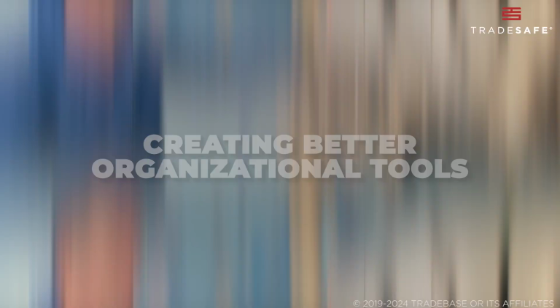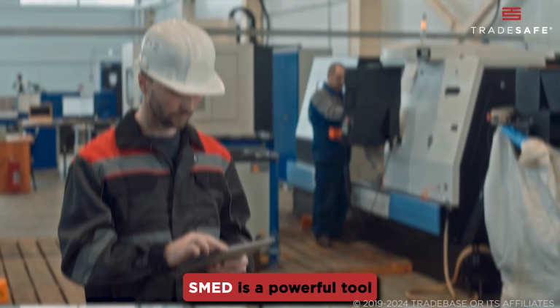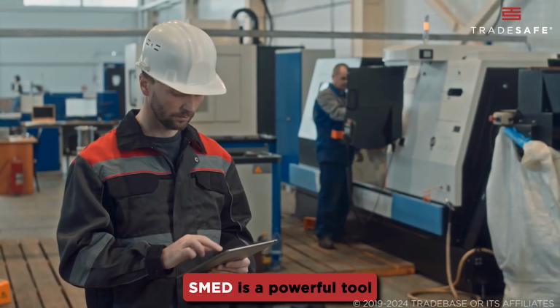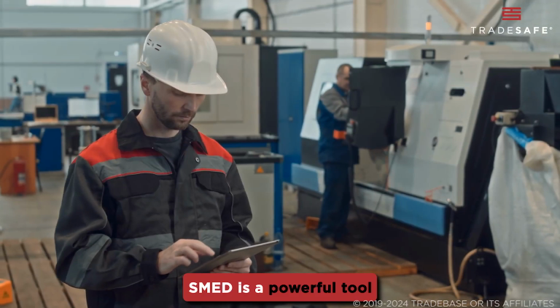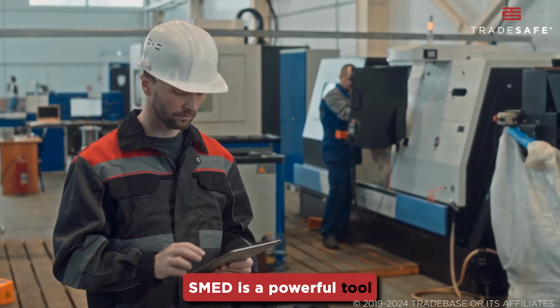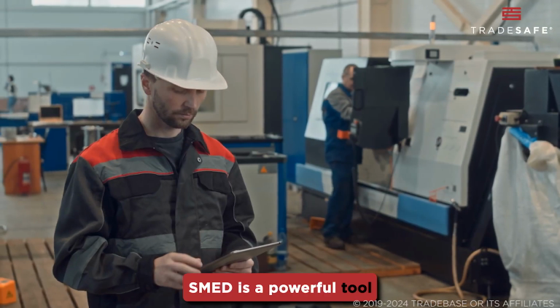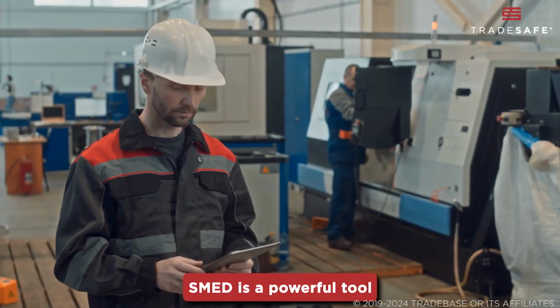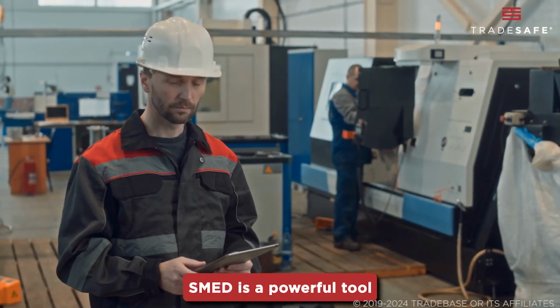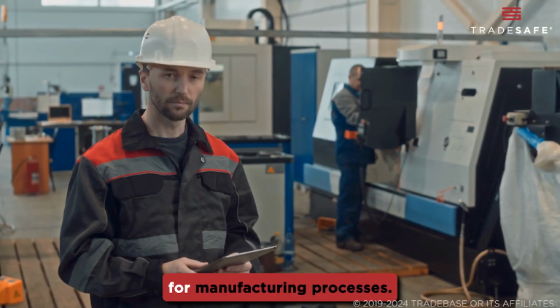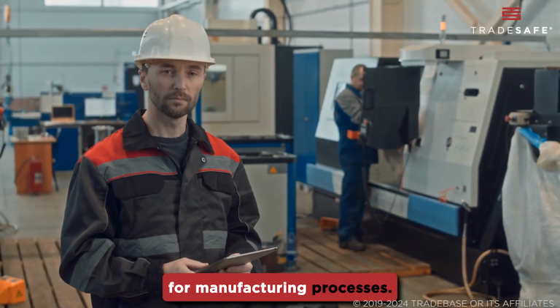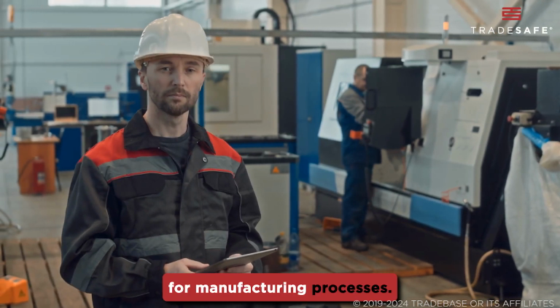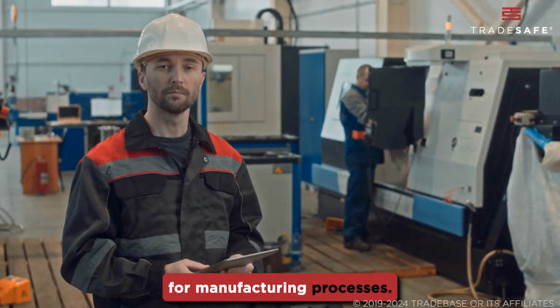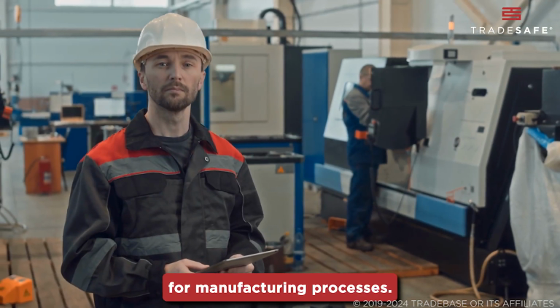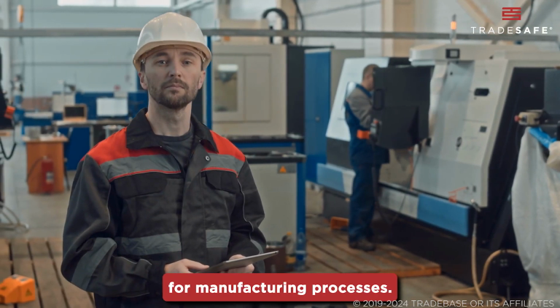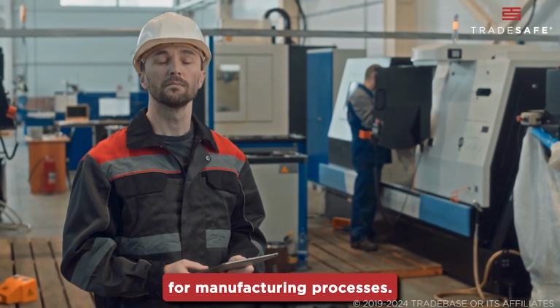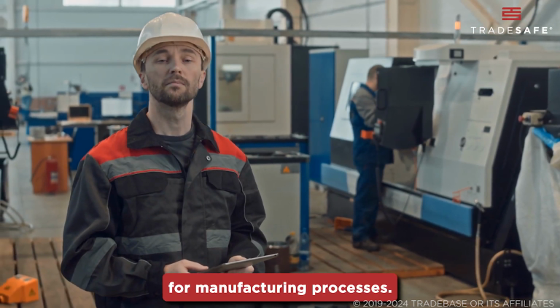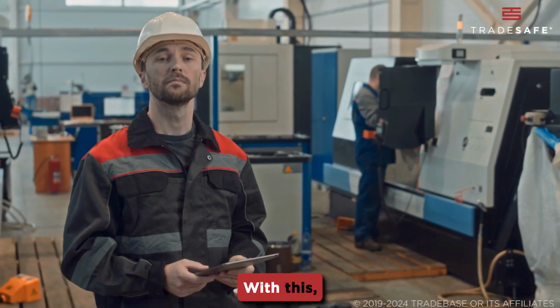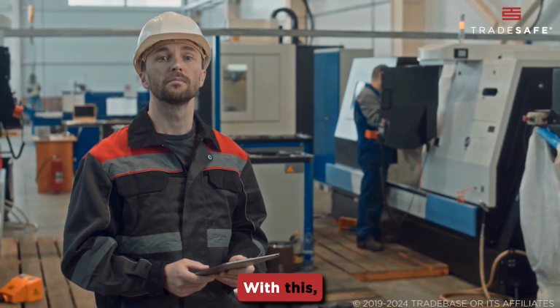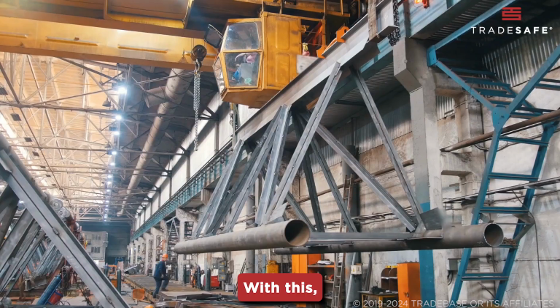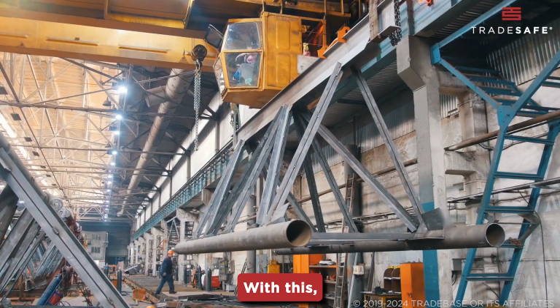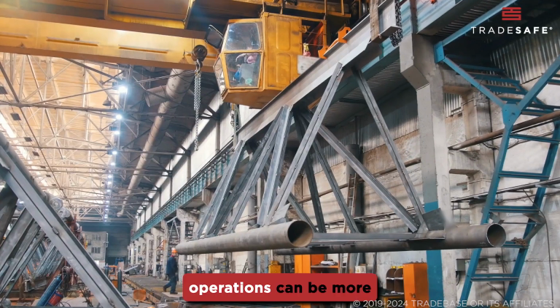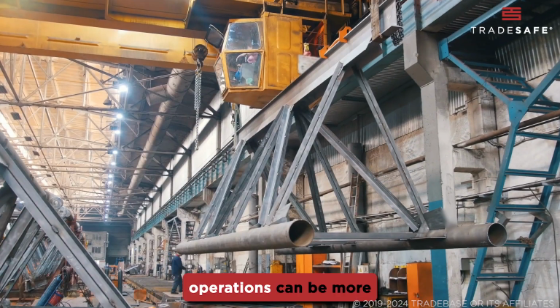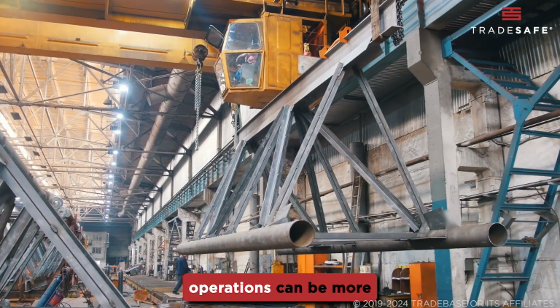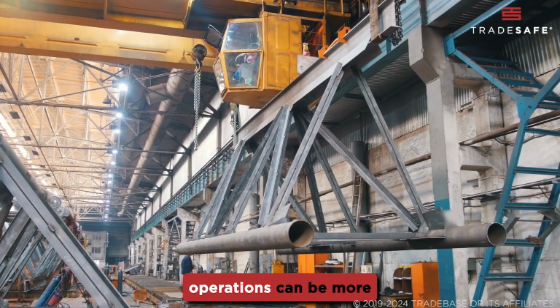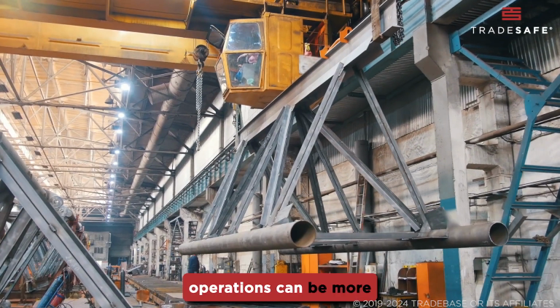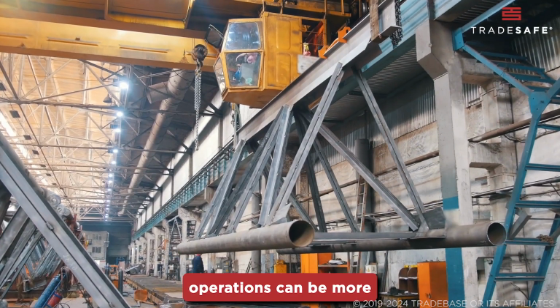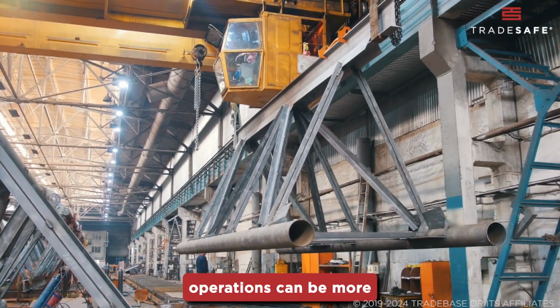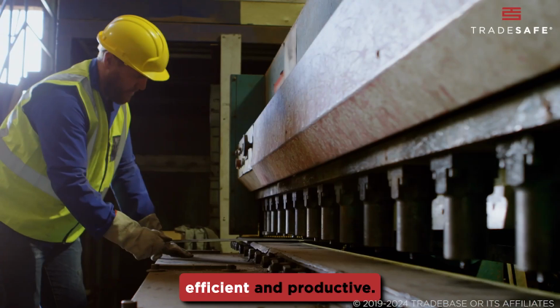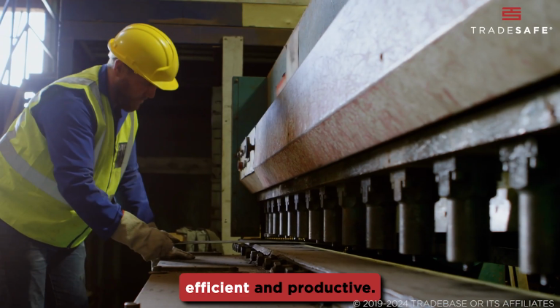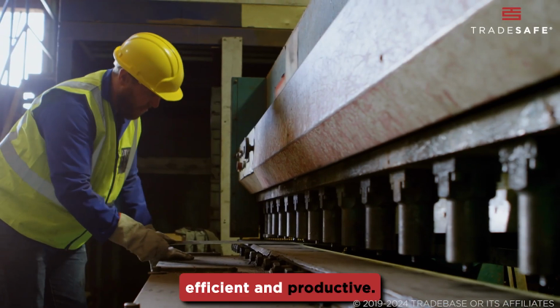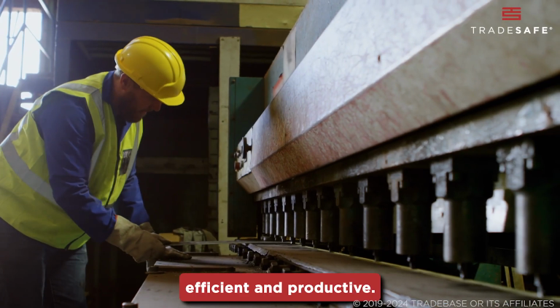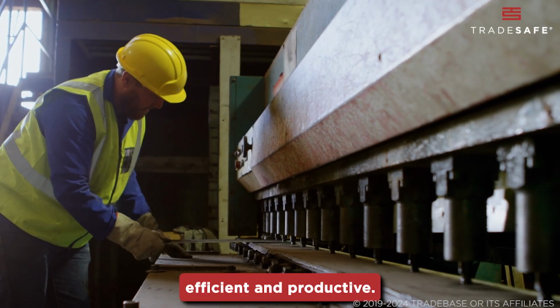SMED is a powerful tool for manufacturing processes. With this, operations can be more efficient and productive.